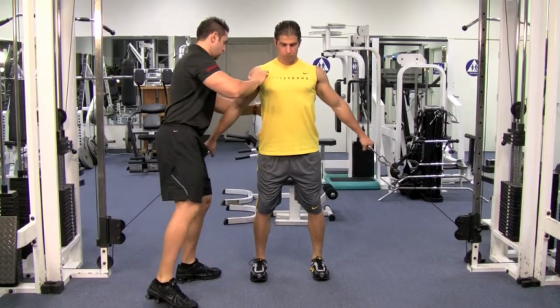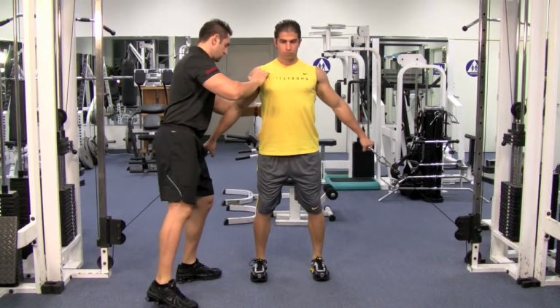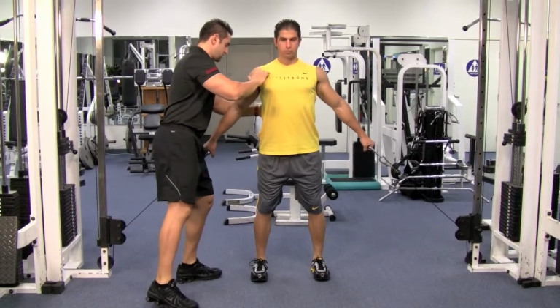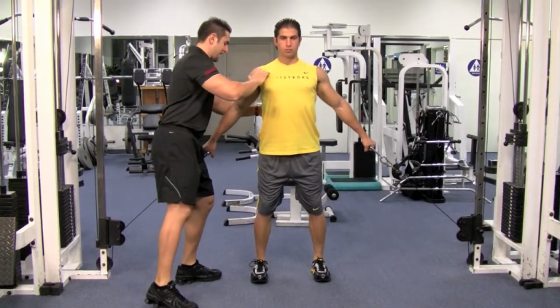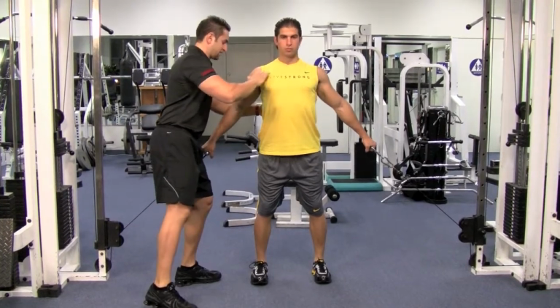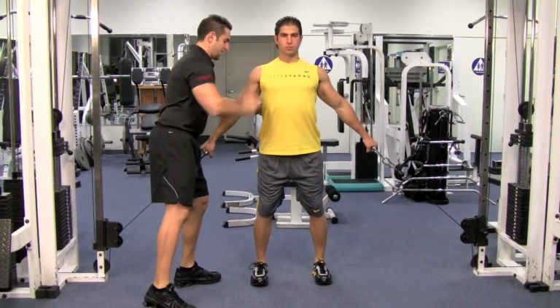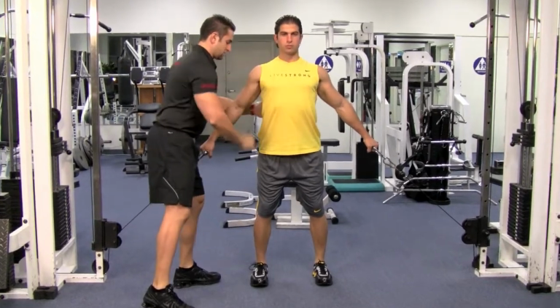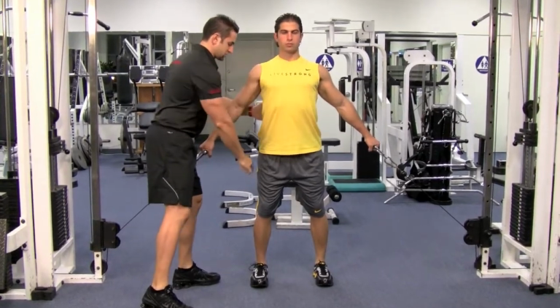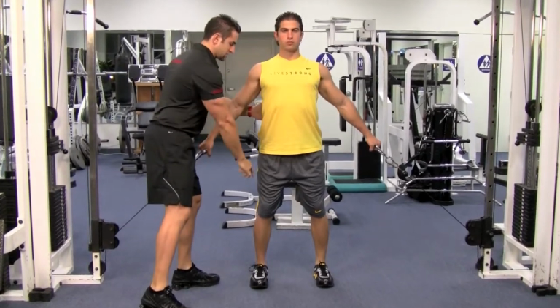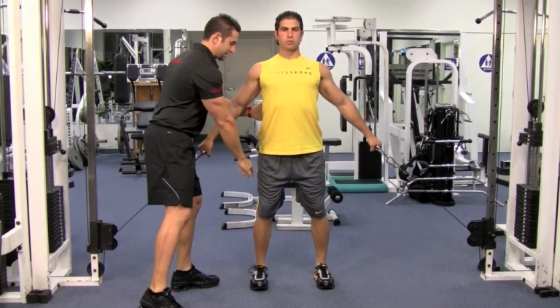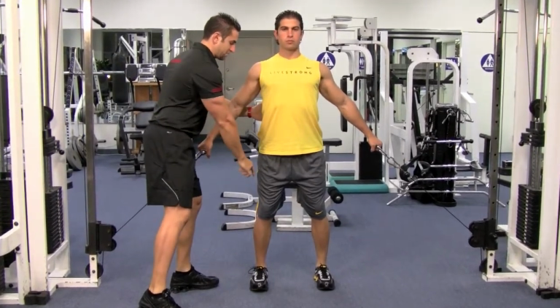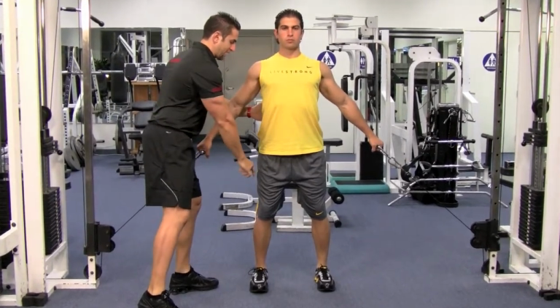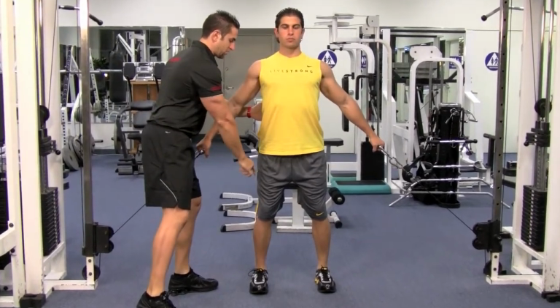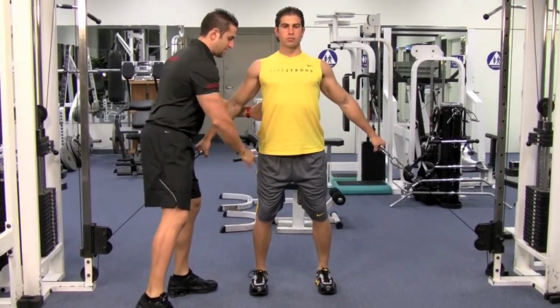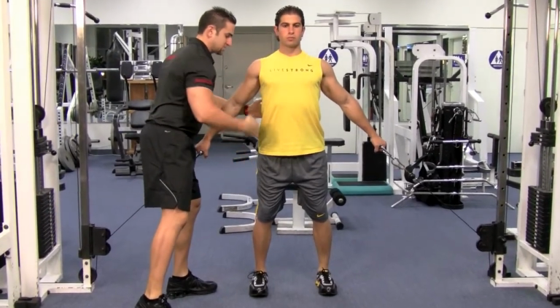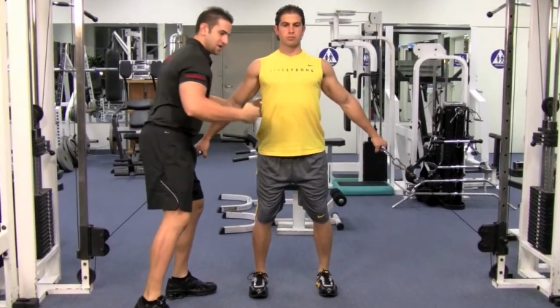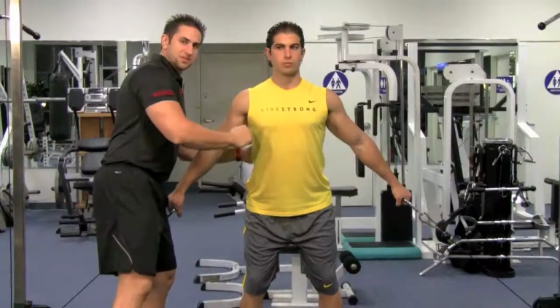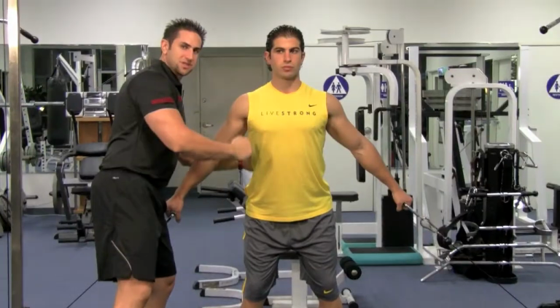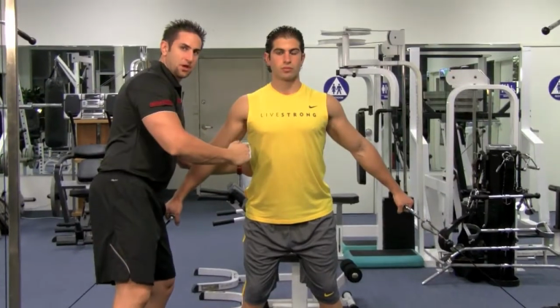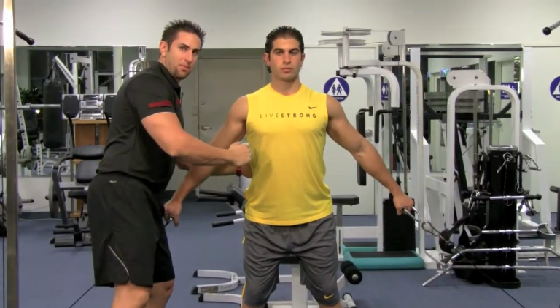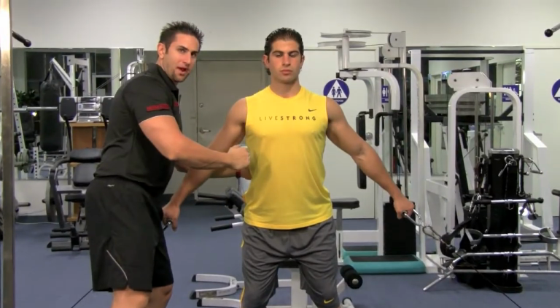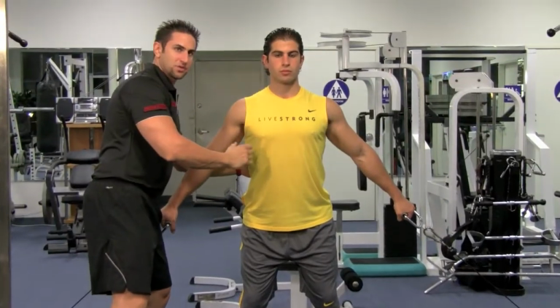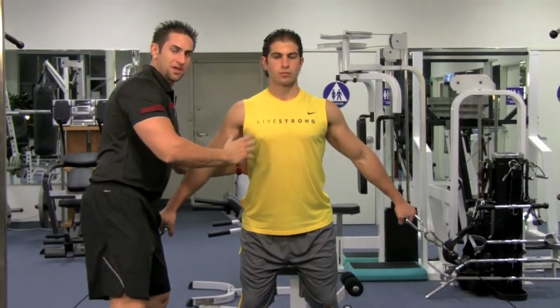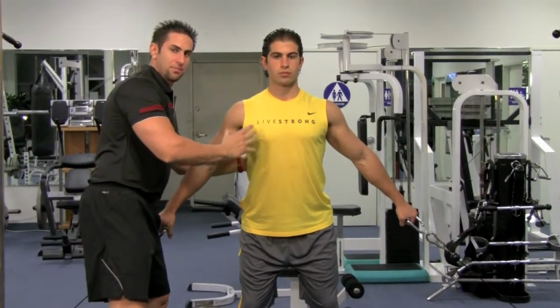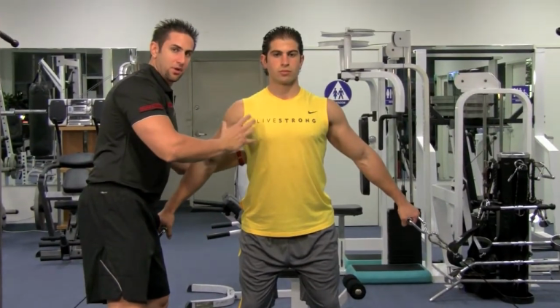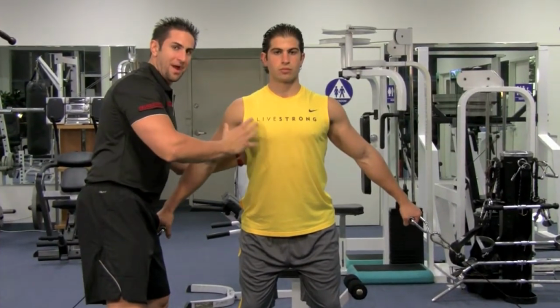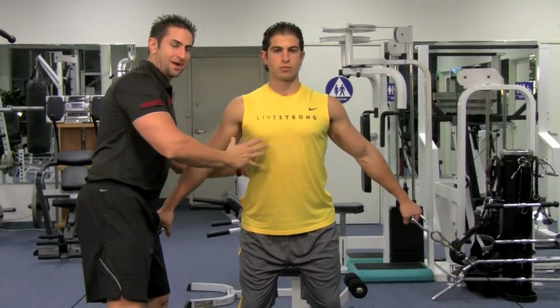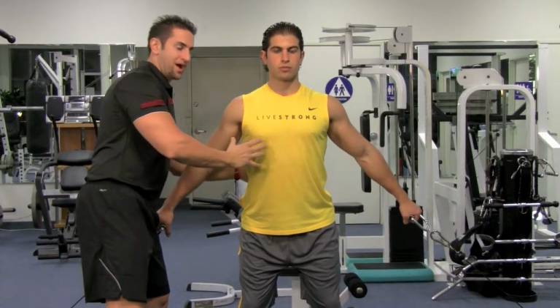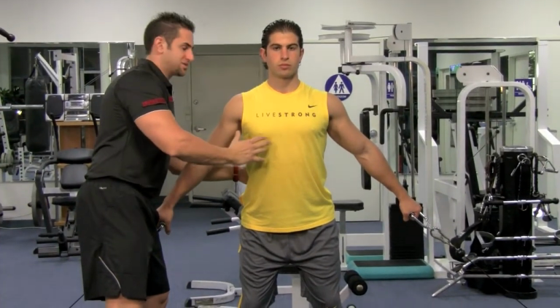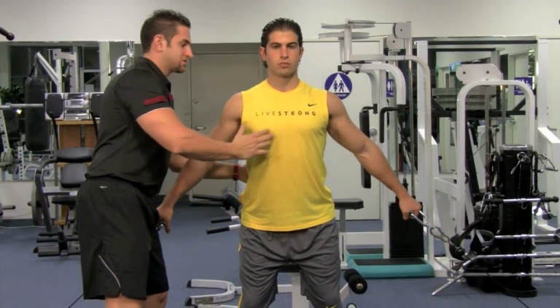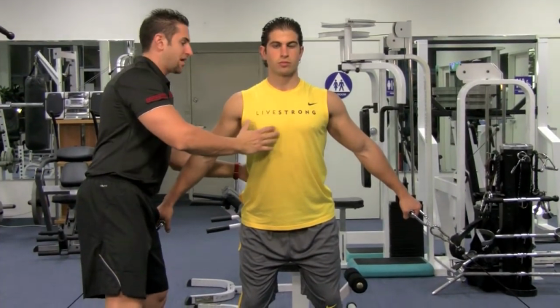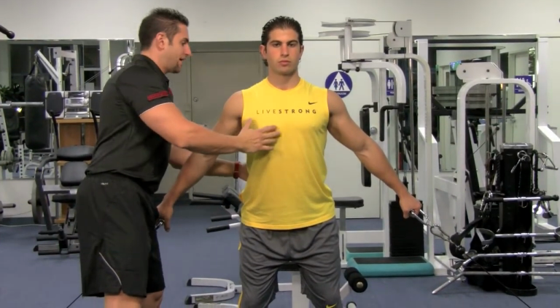Shoulders back and down, slightly bend your knees, stick your butt out to keep your back nice and tight.